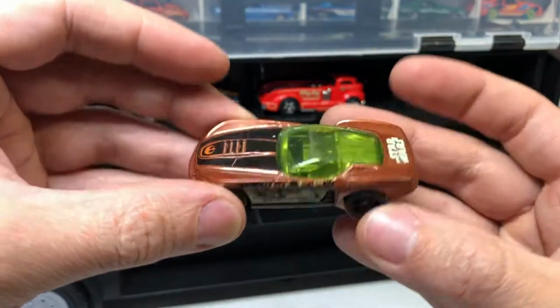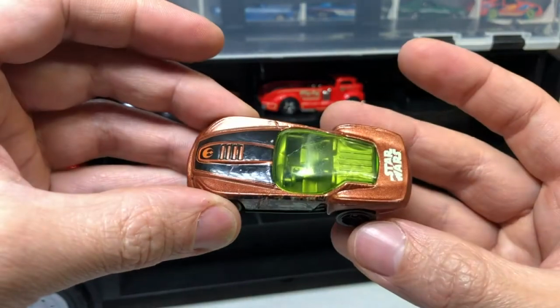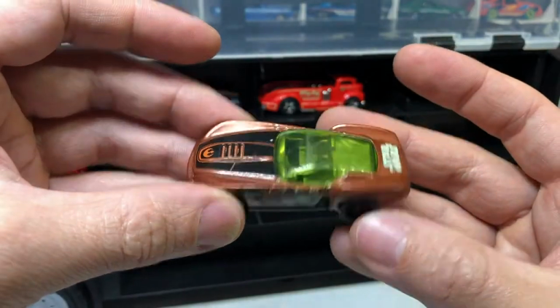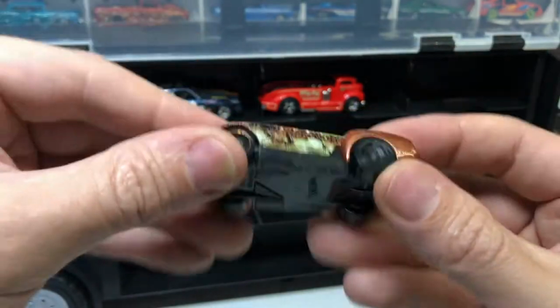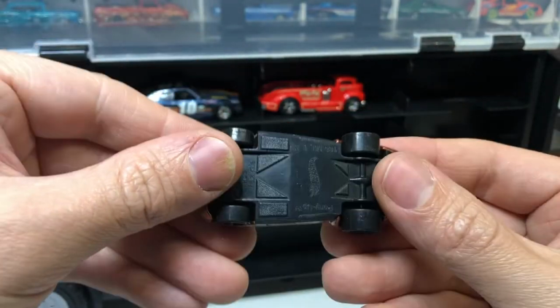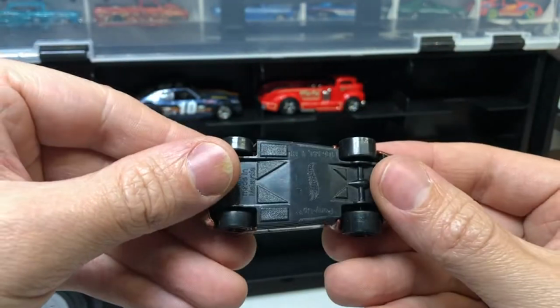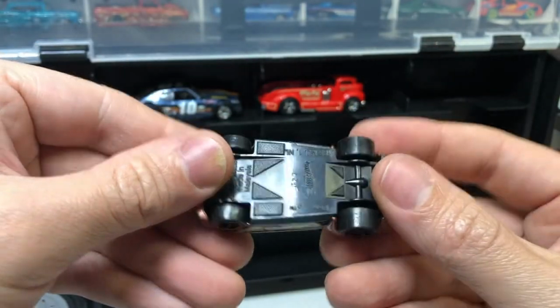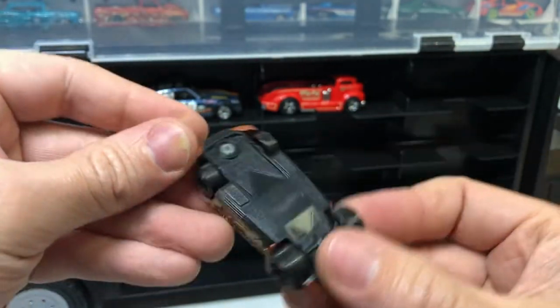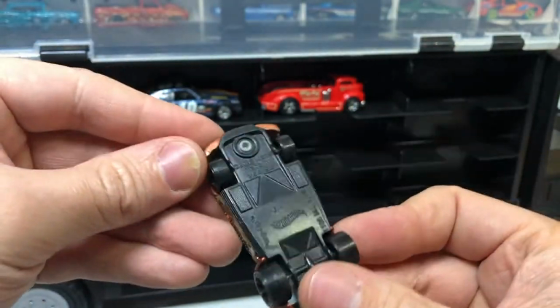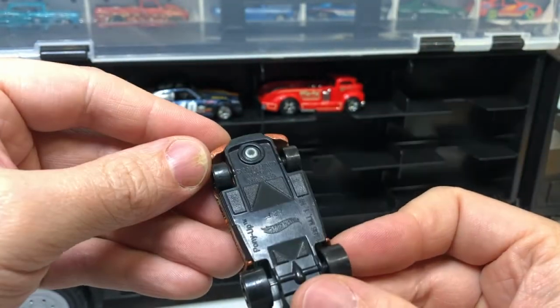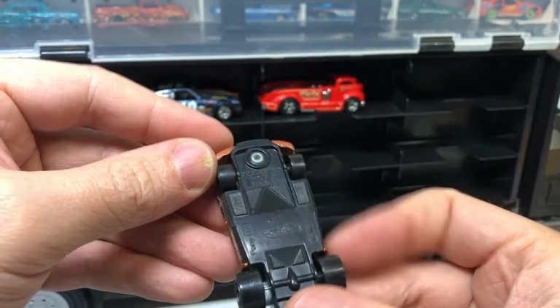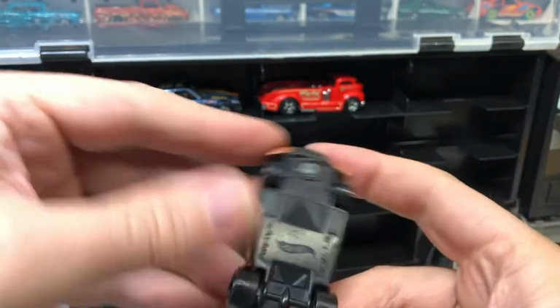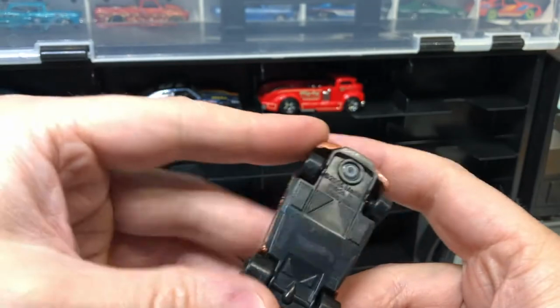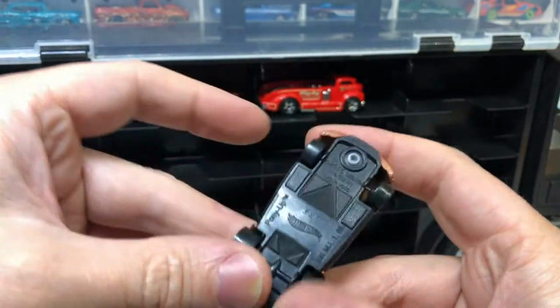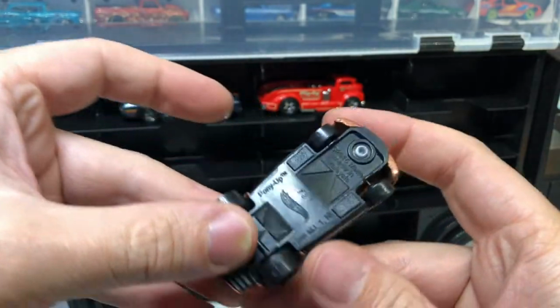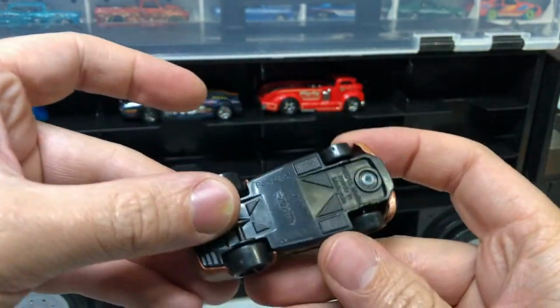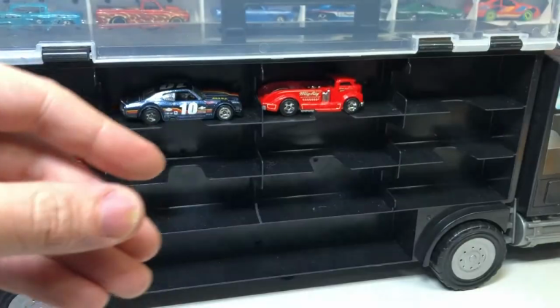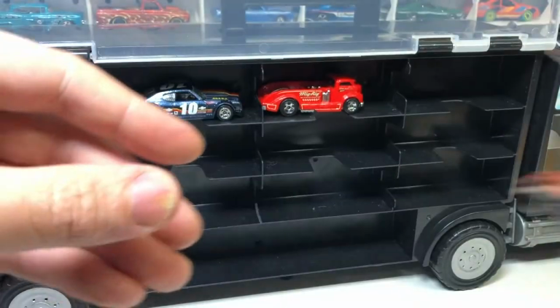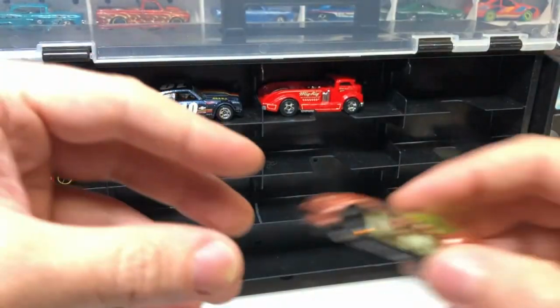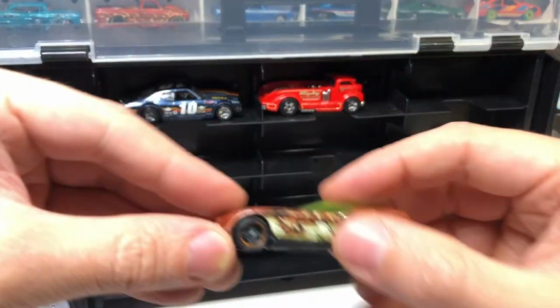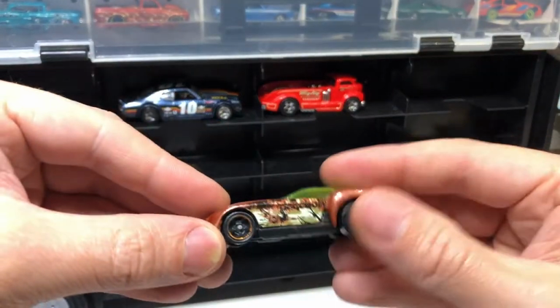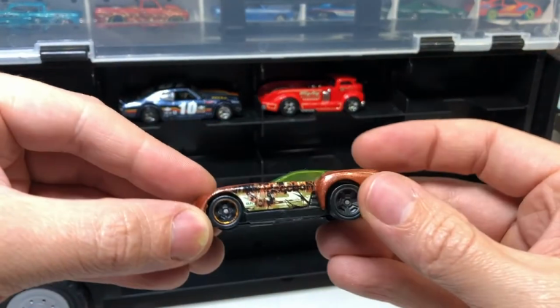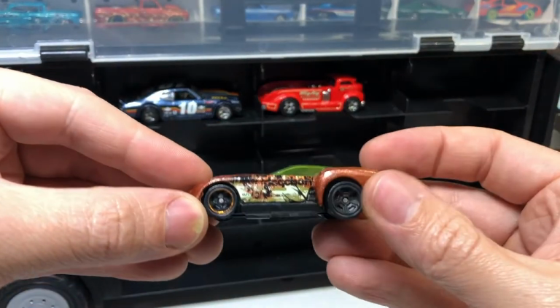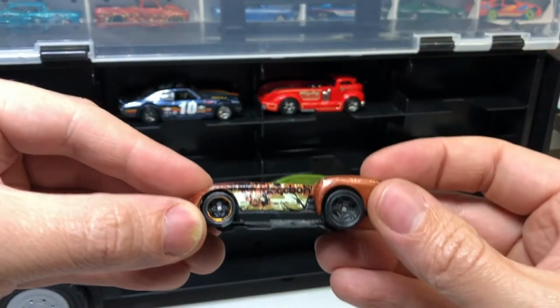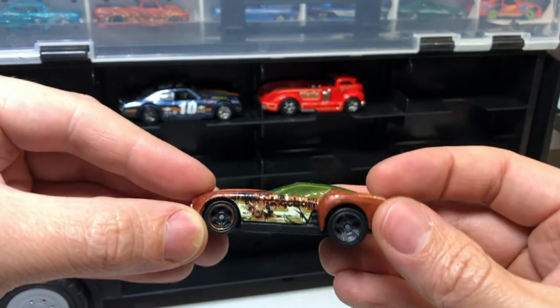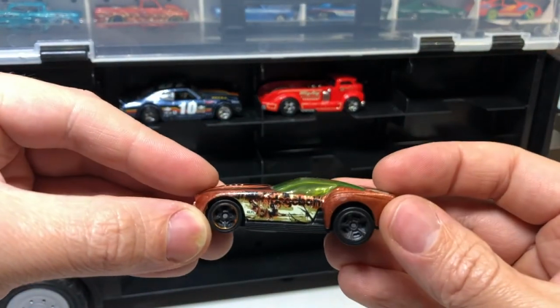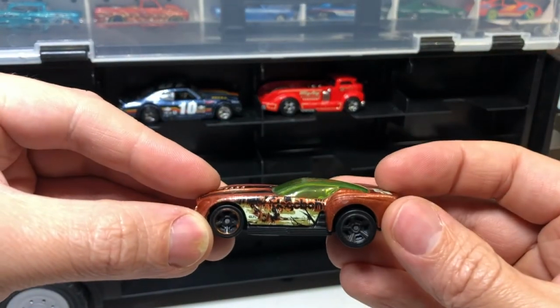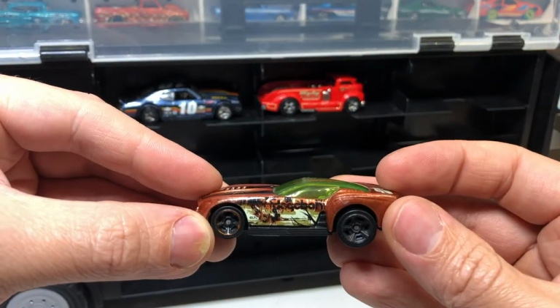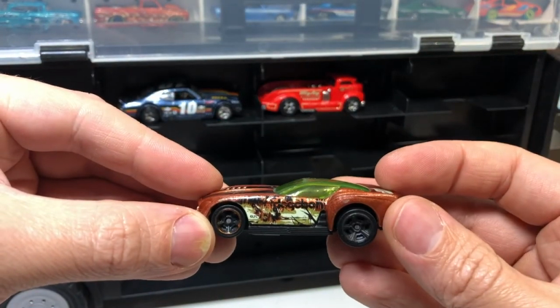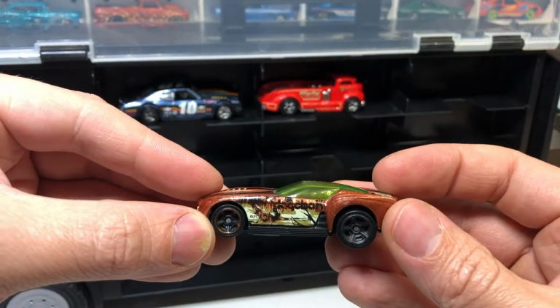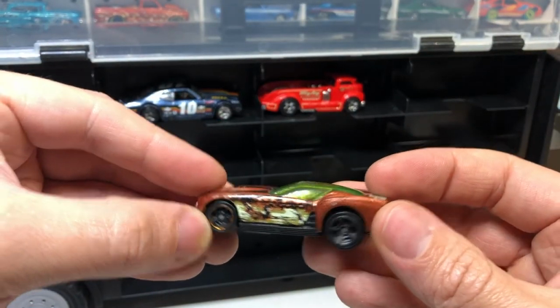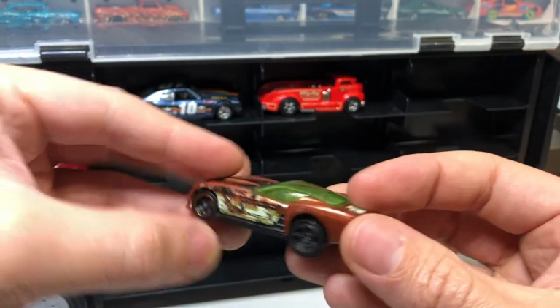Star Wars theme — 'Pony Up.' What's that say on the side? Dagobah.